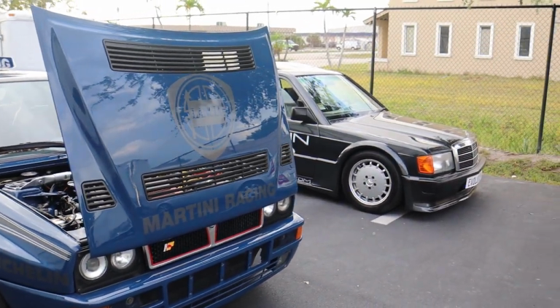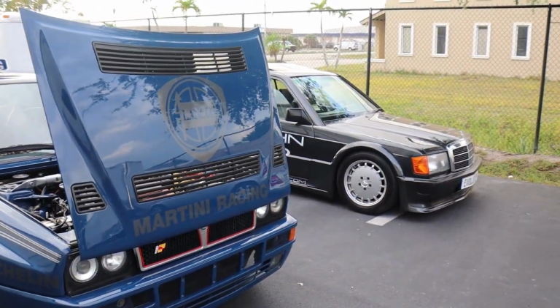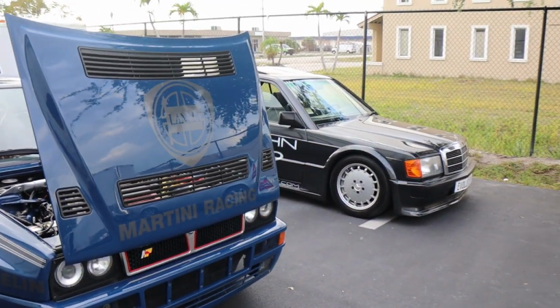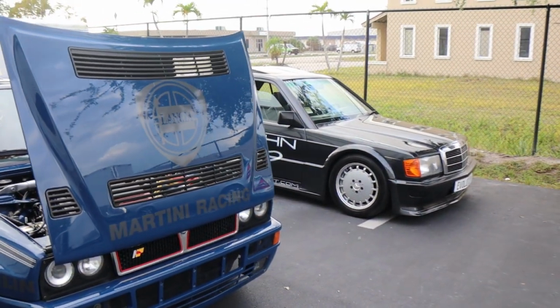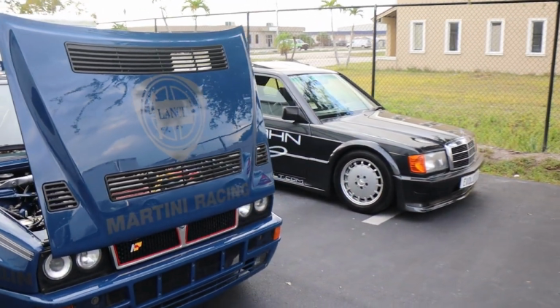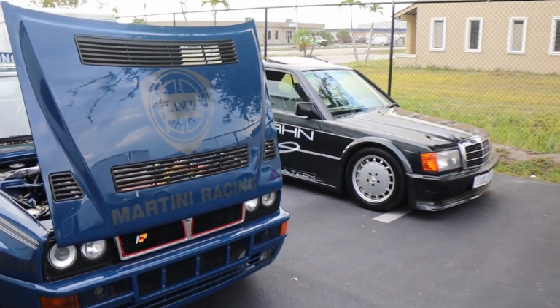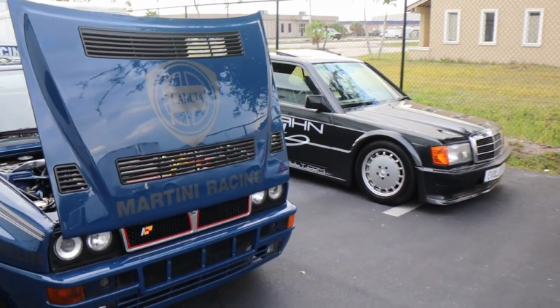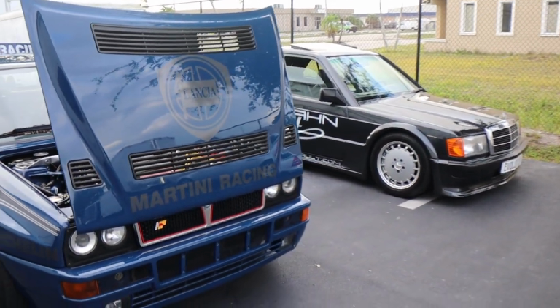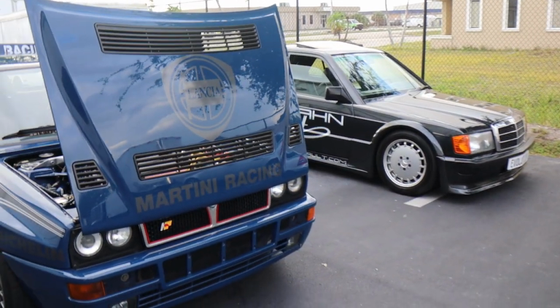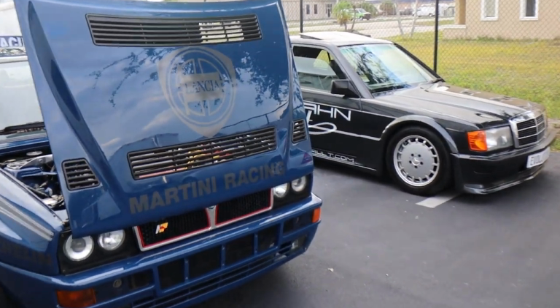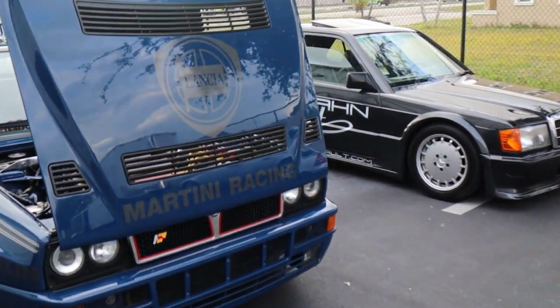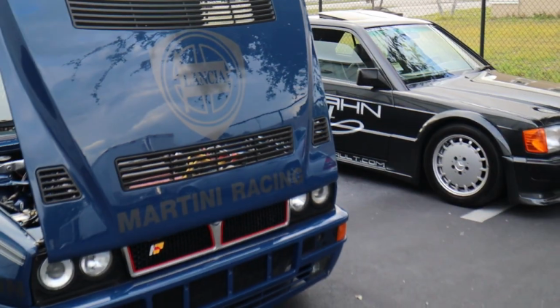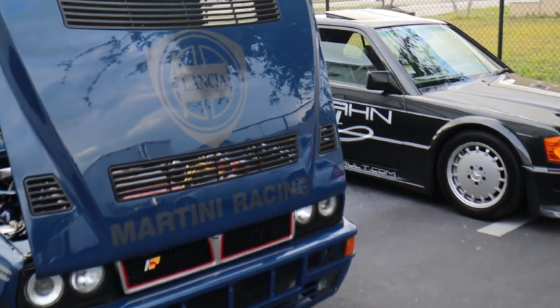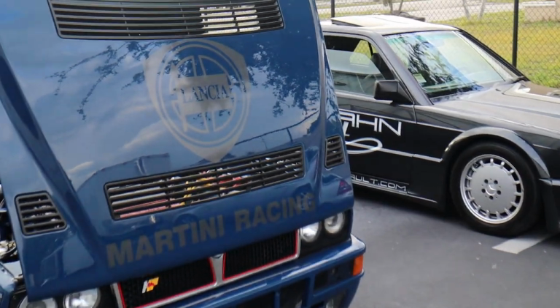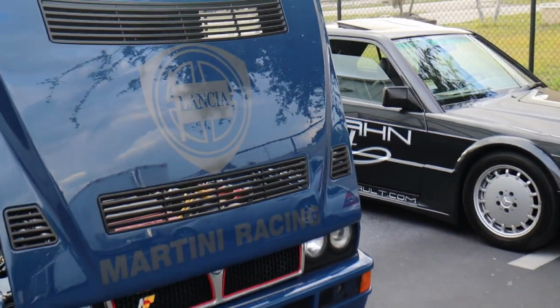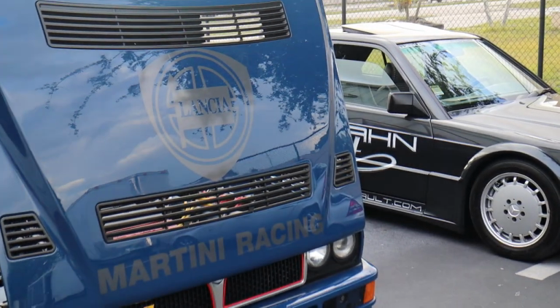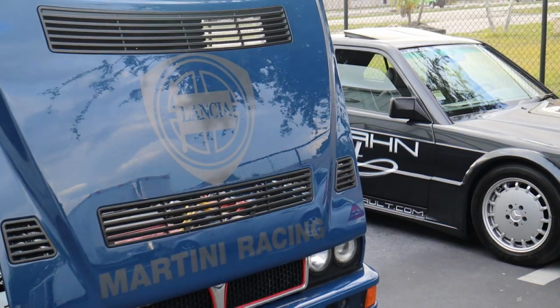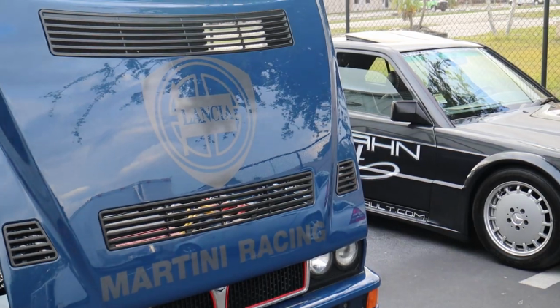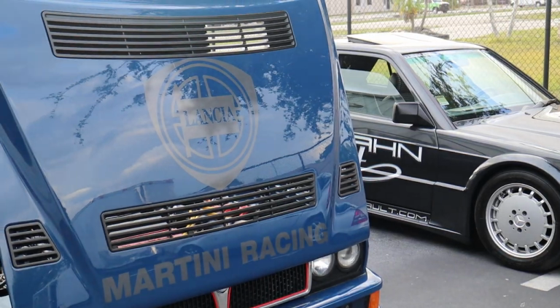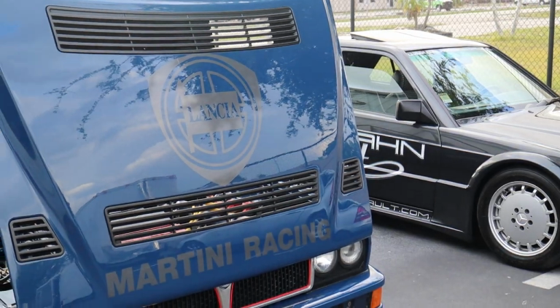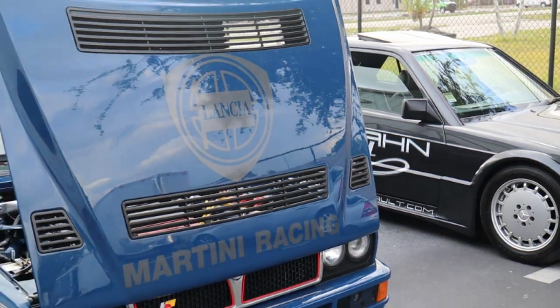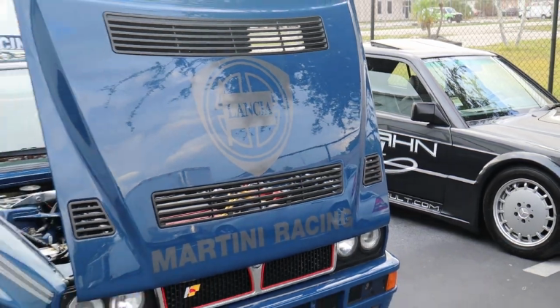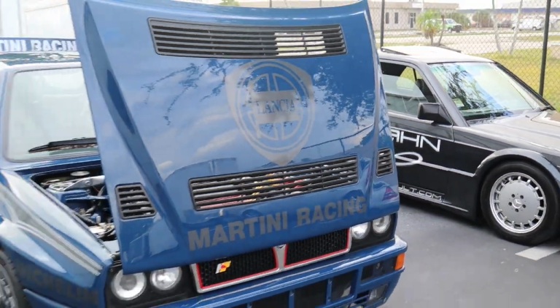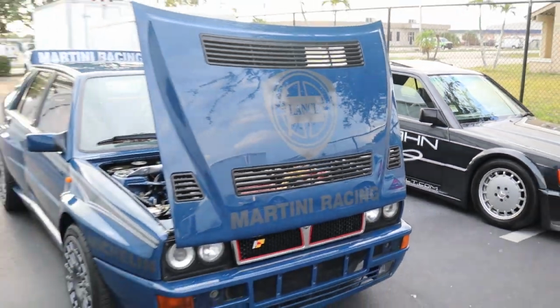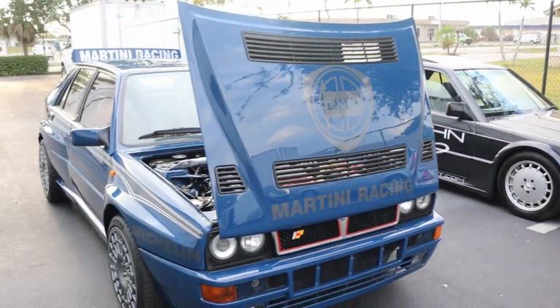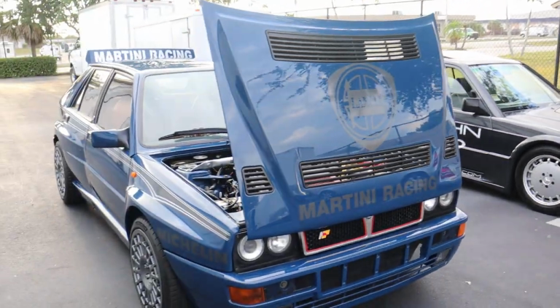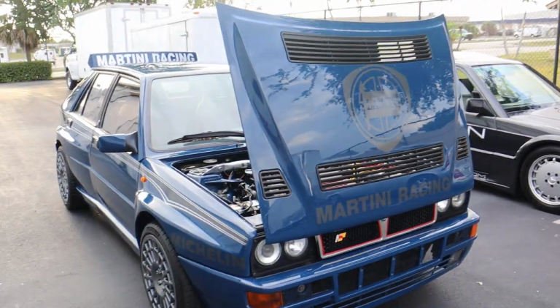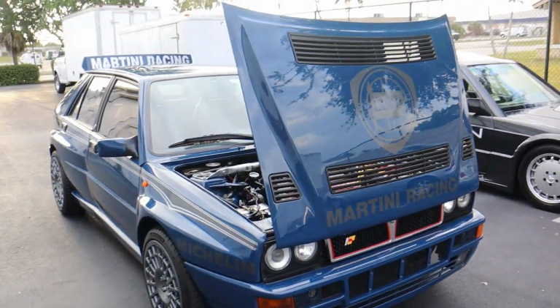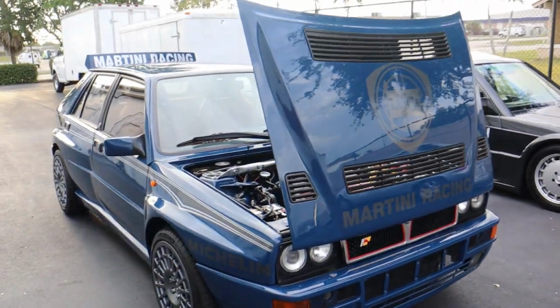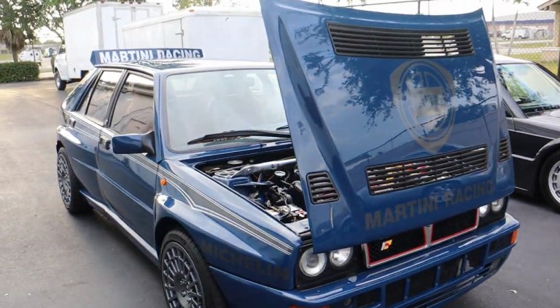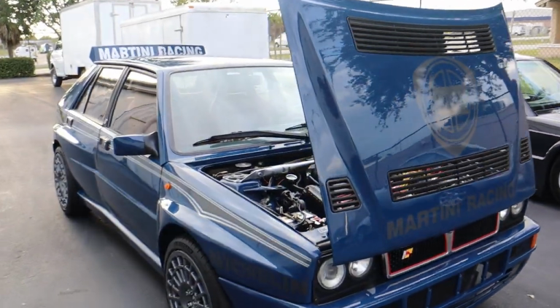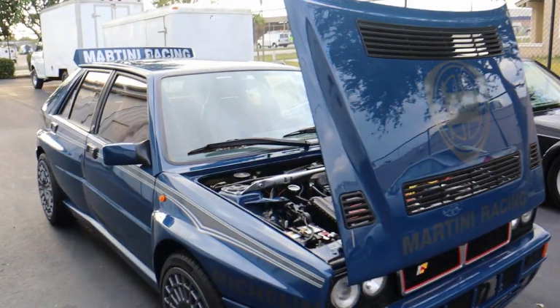I want to show you a few more details on the hood, including the Lancia badges.